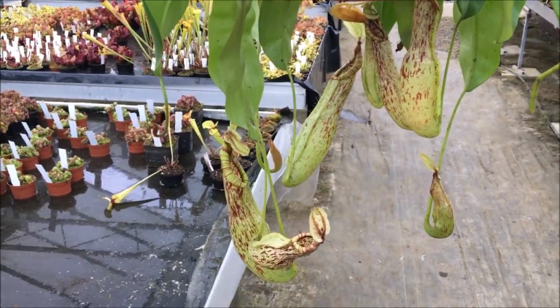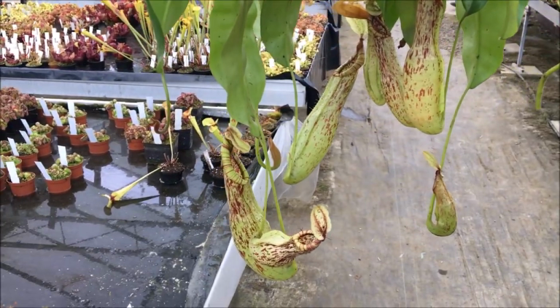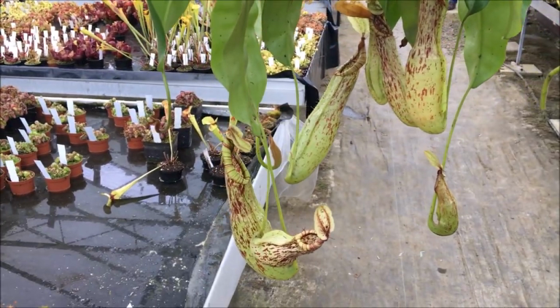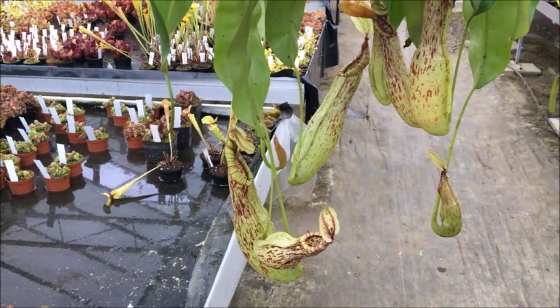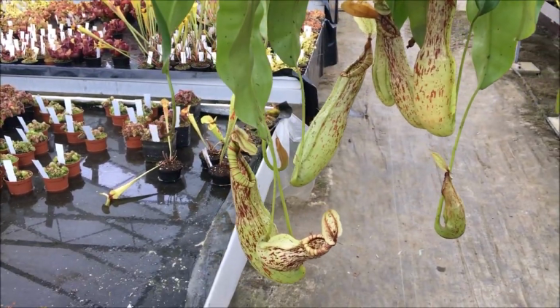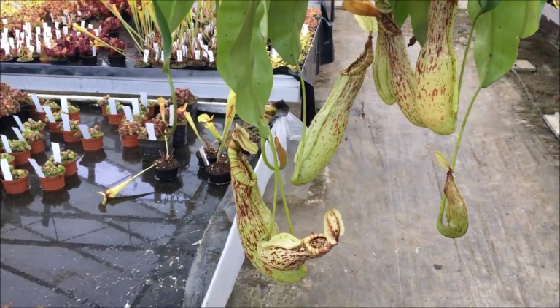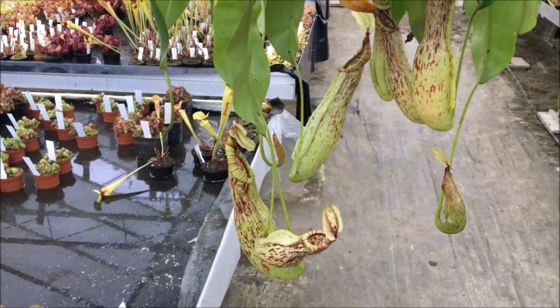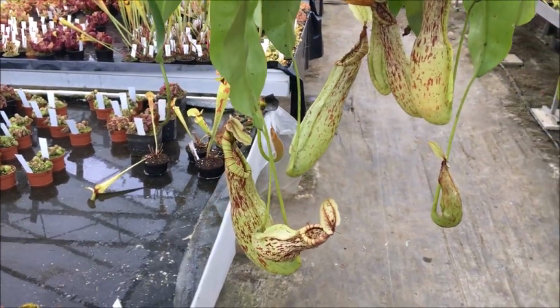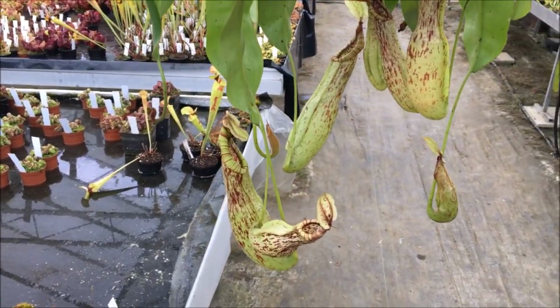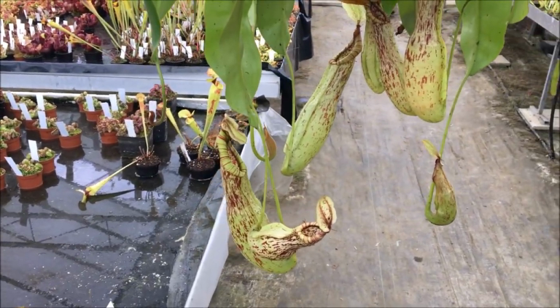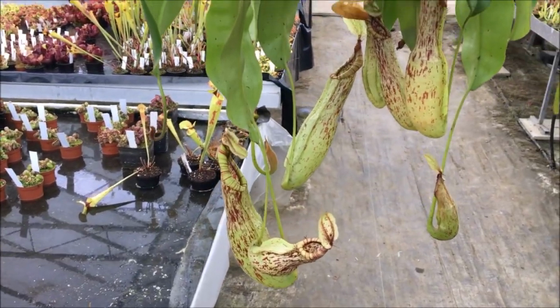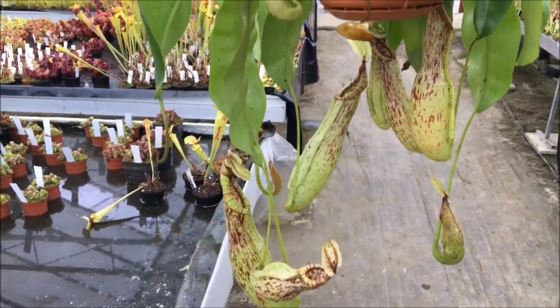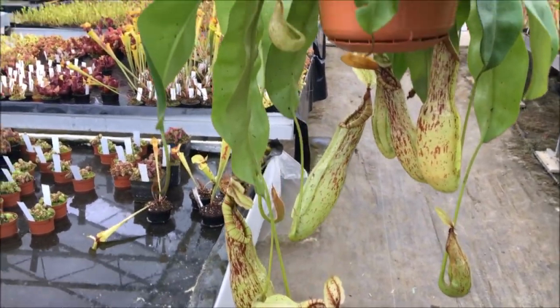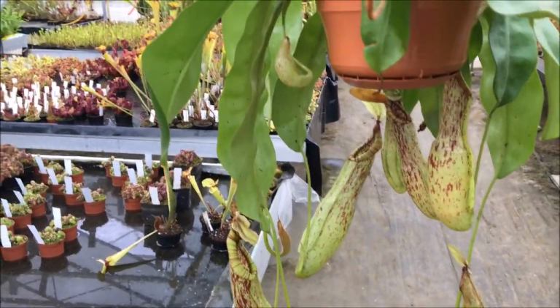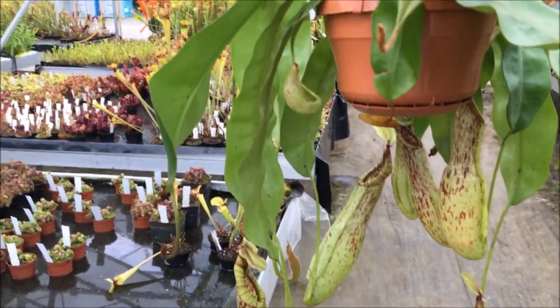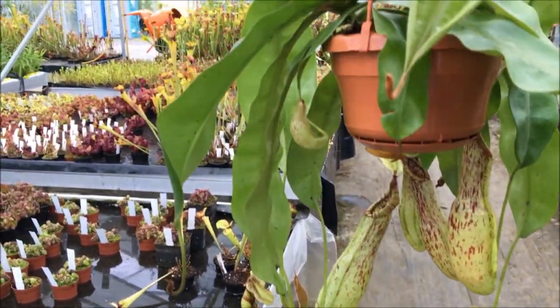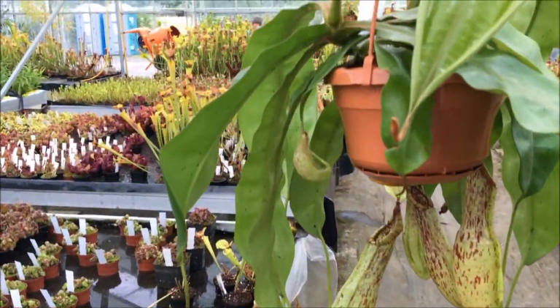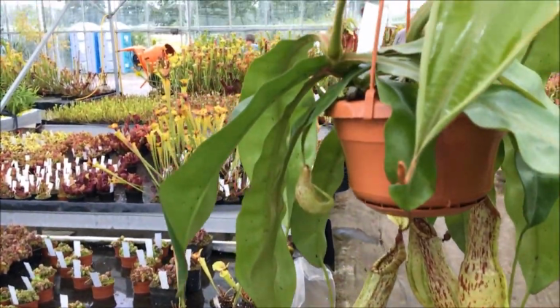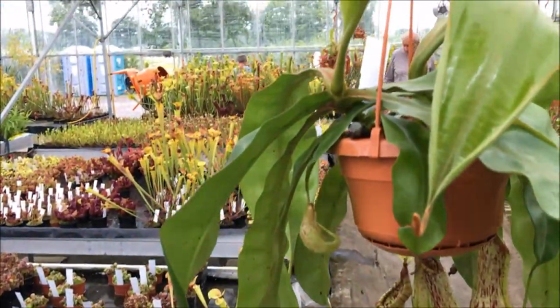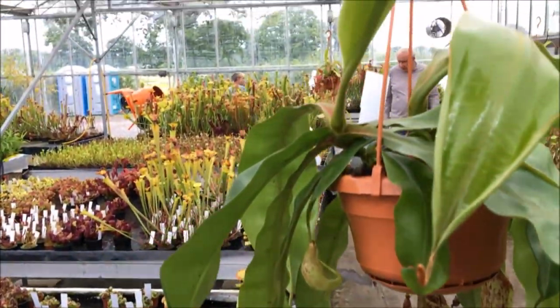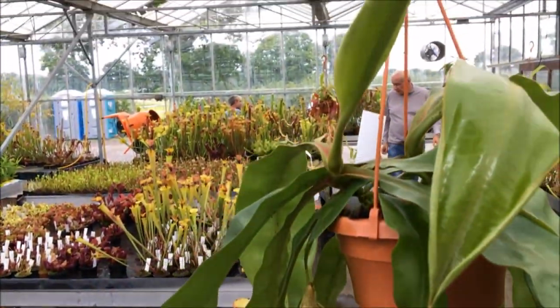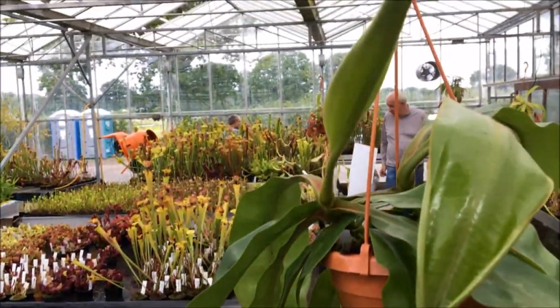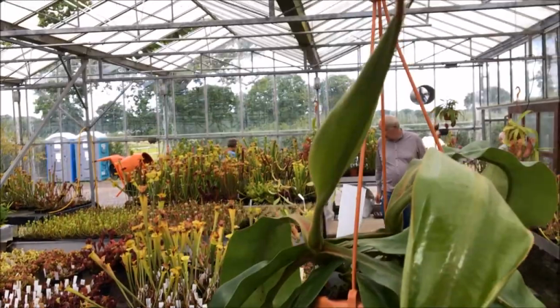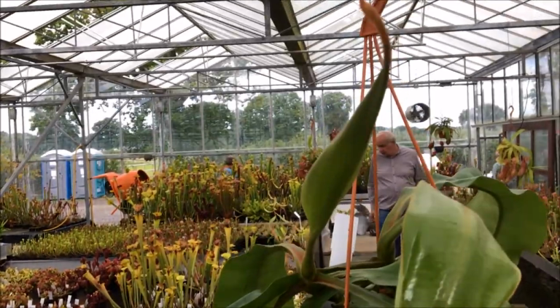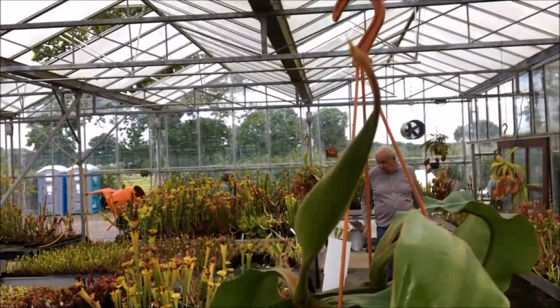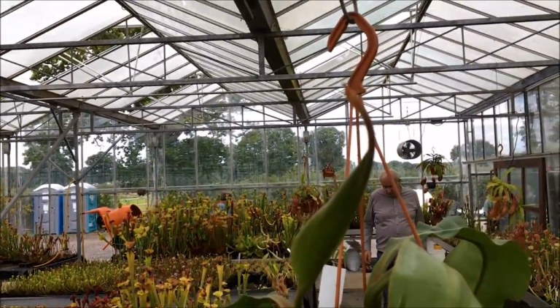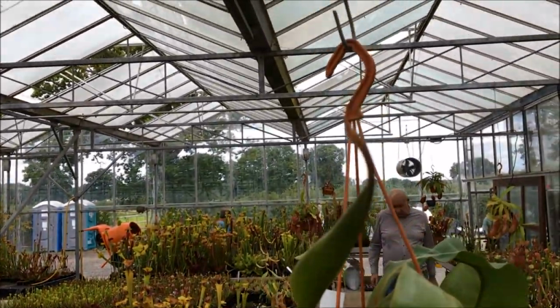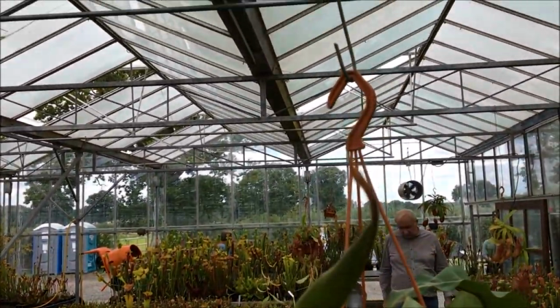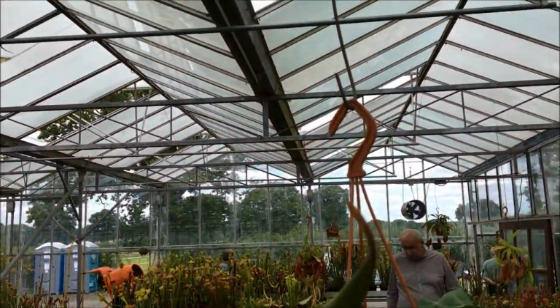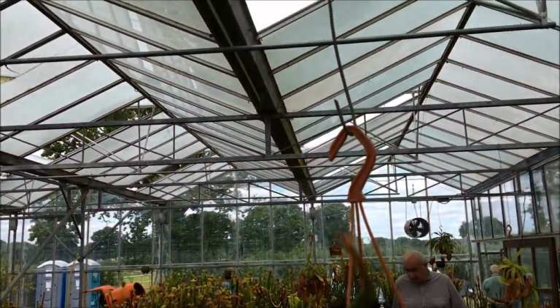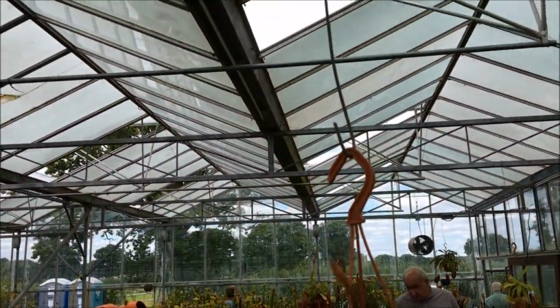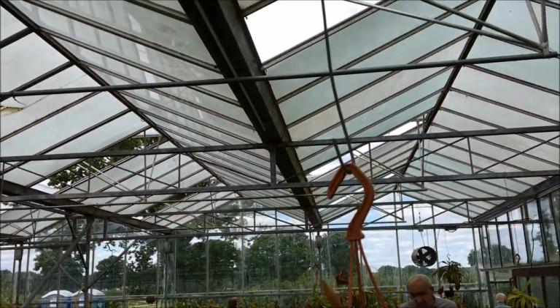Enormous pitcher plant here hanging from the ceiling. Just like that.